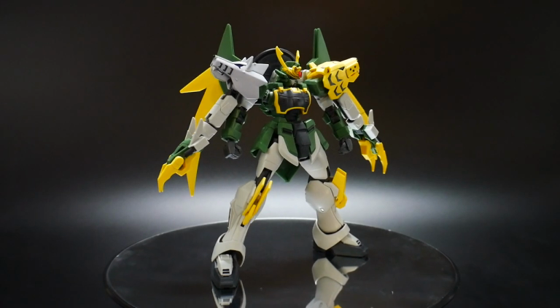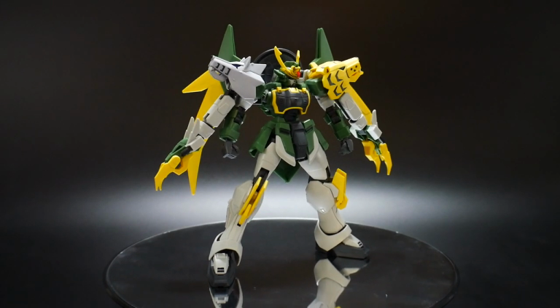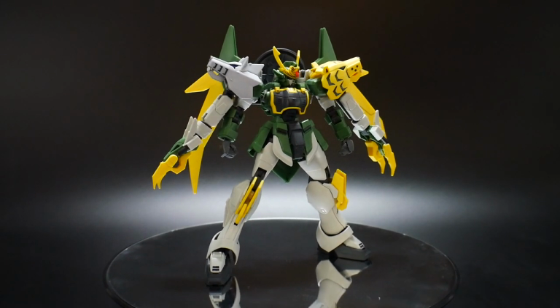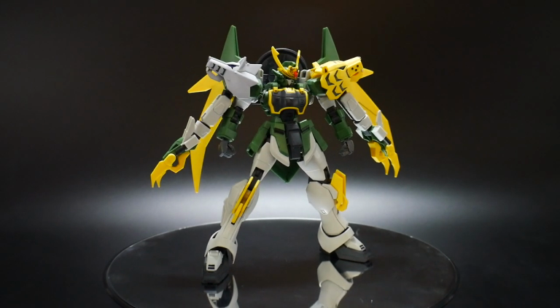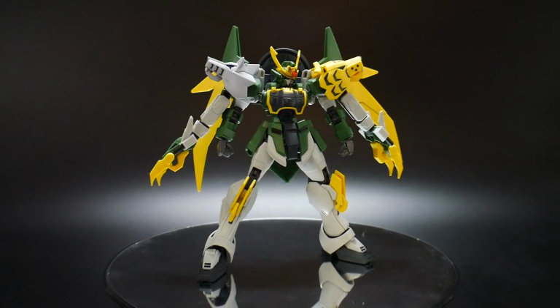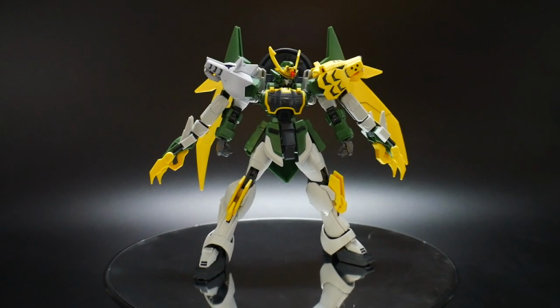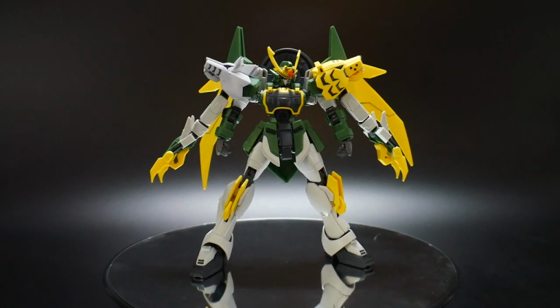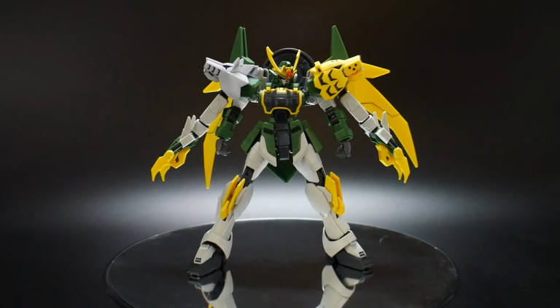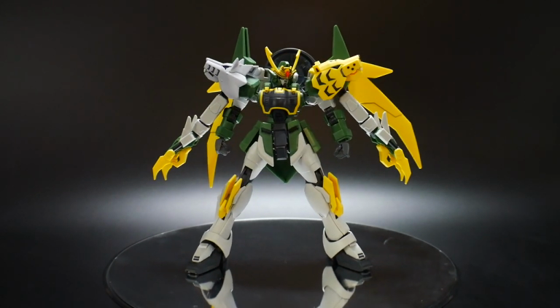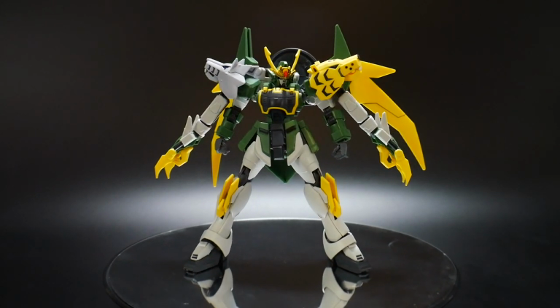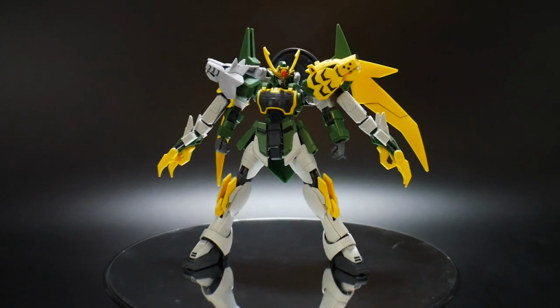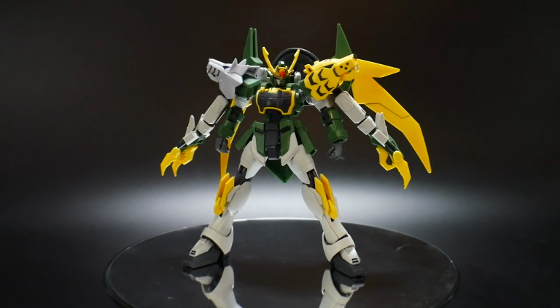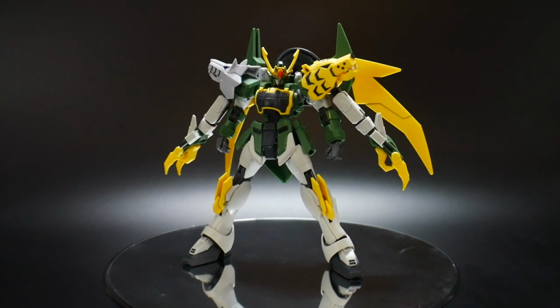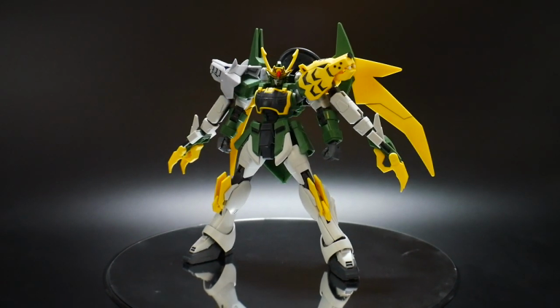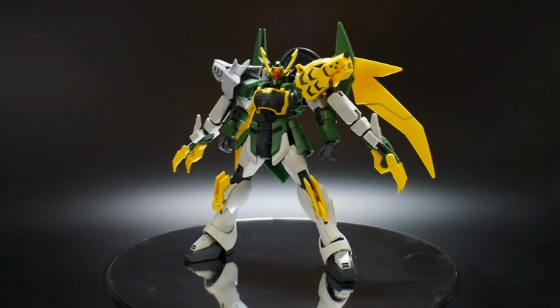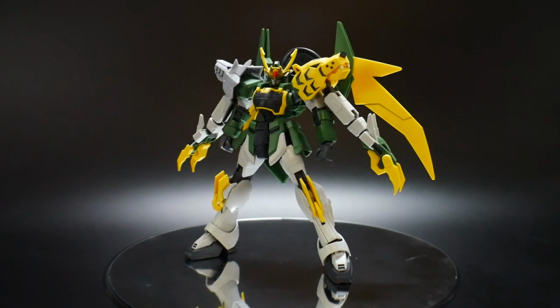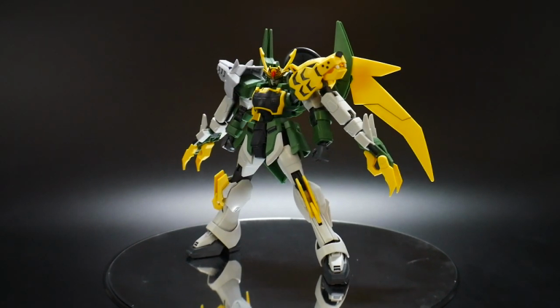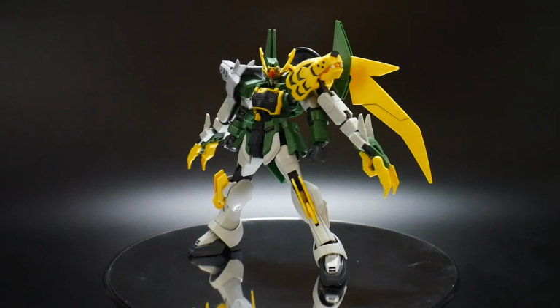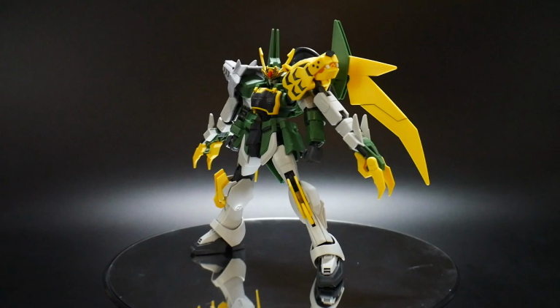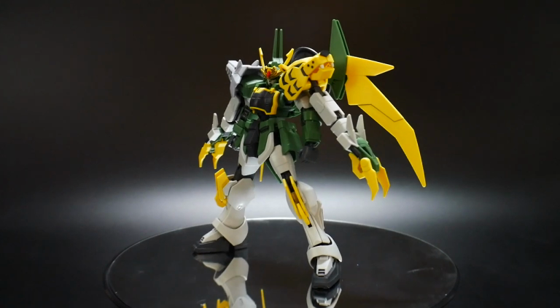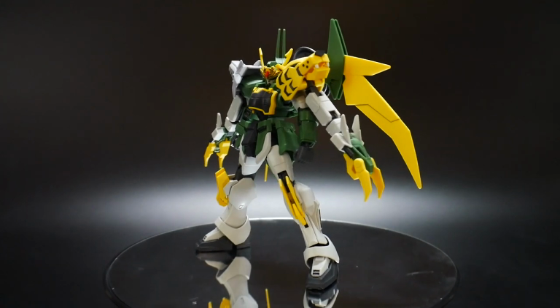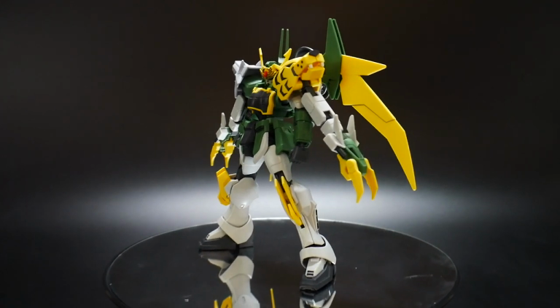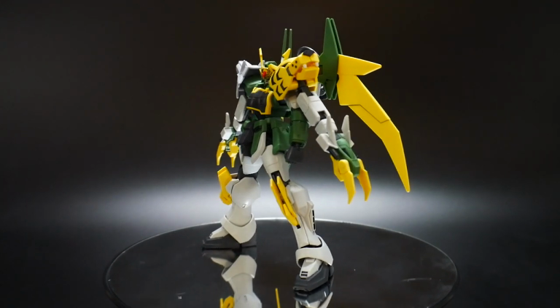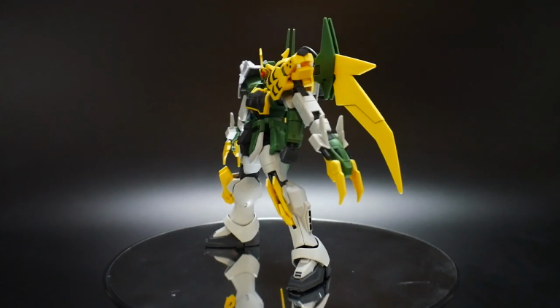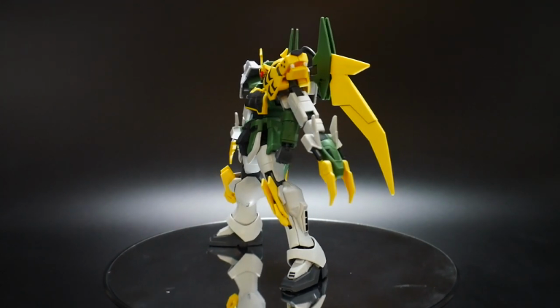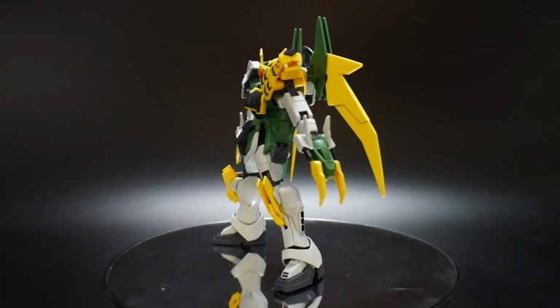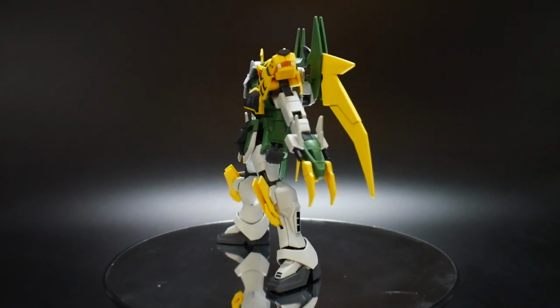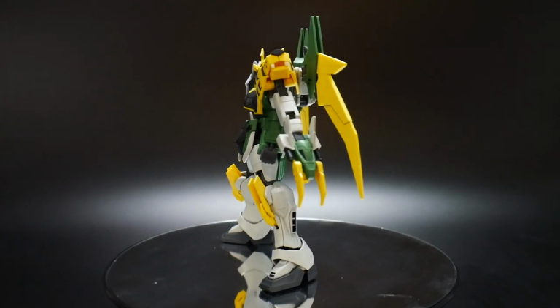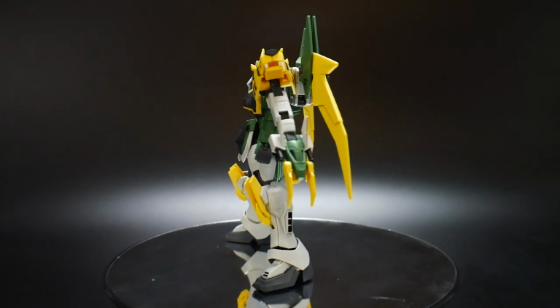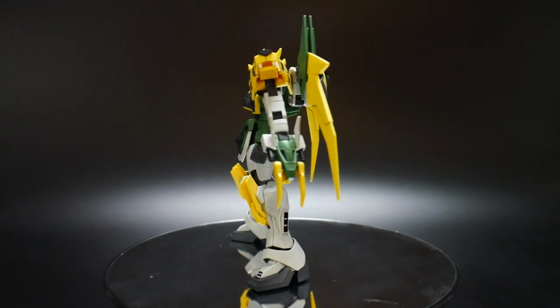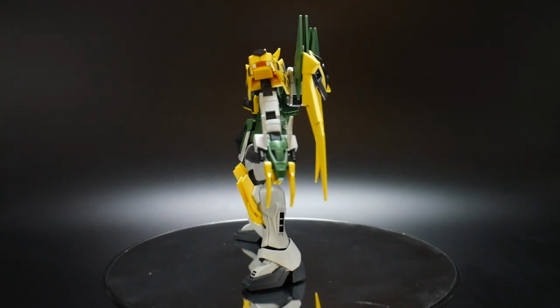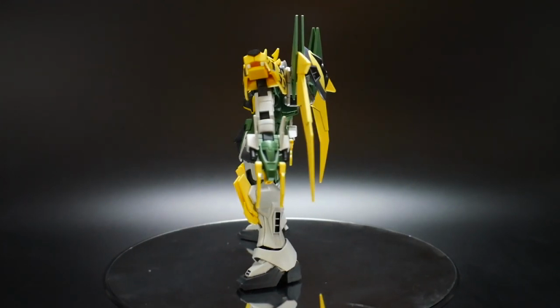Hello YouTube, it's Kroosama, and what we have today is the Geon Ultron, which will be a pose video.